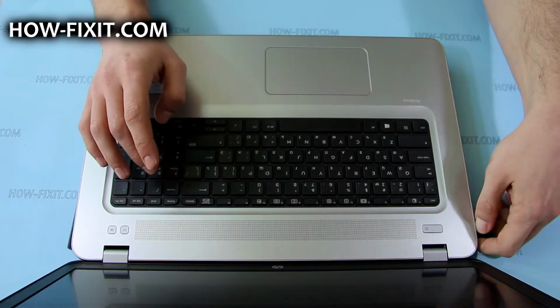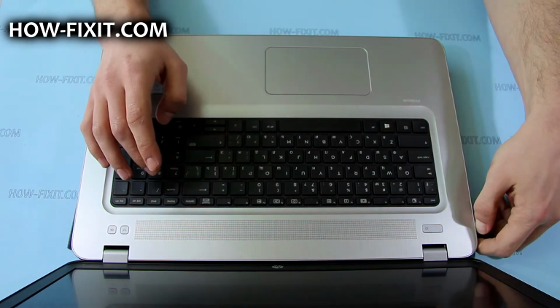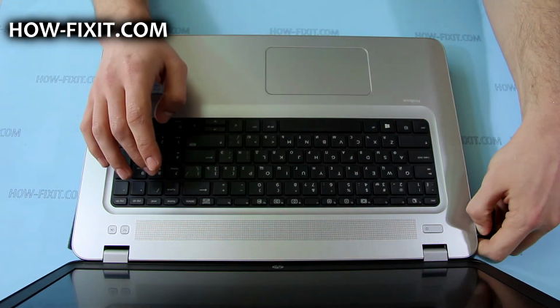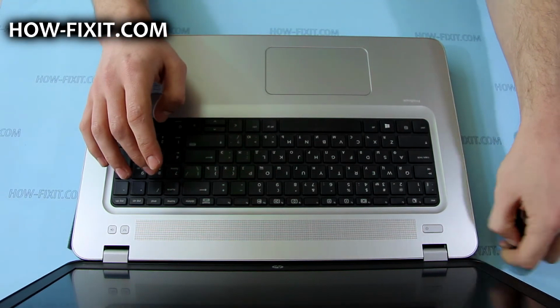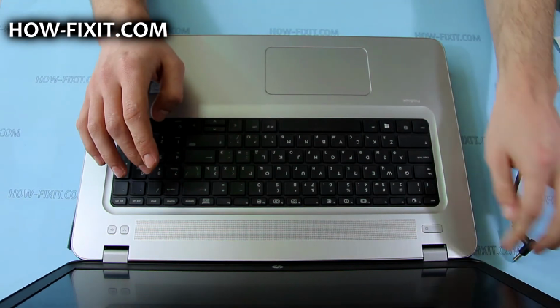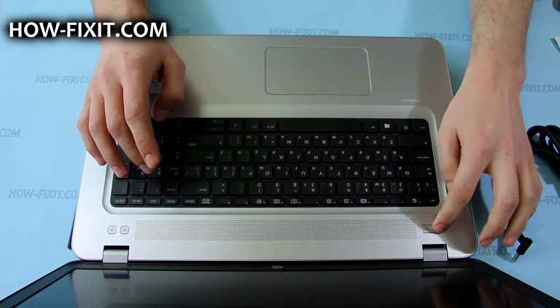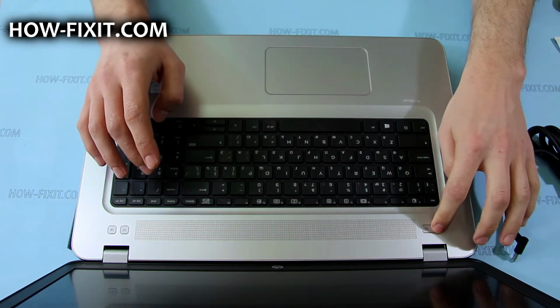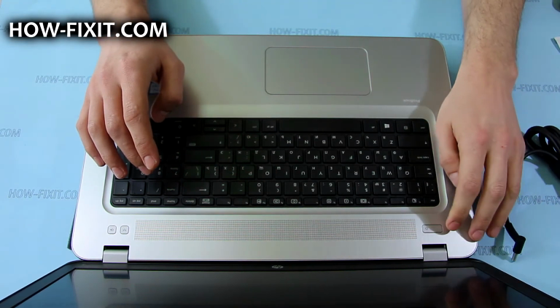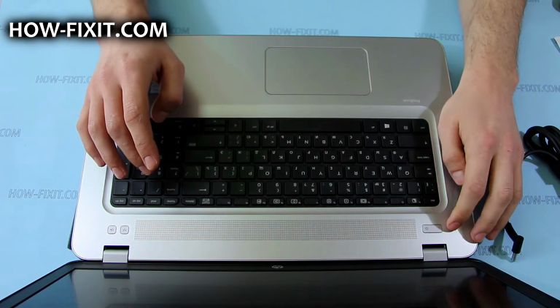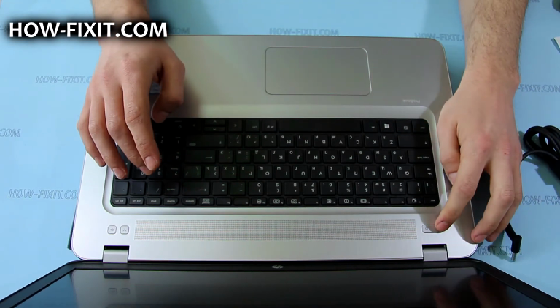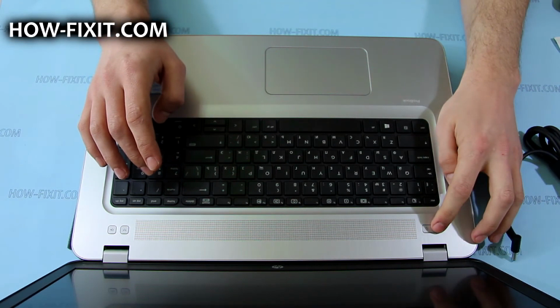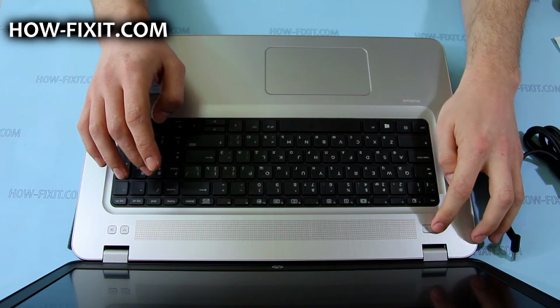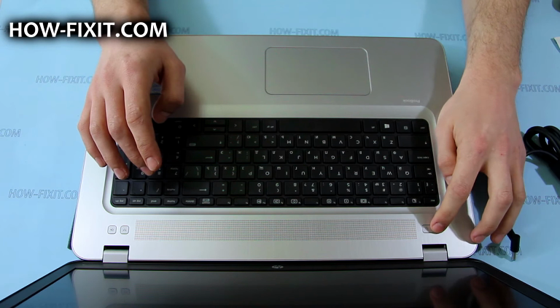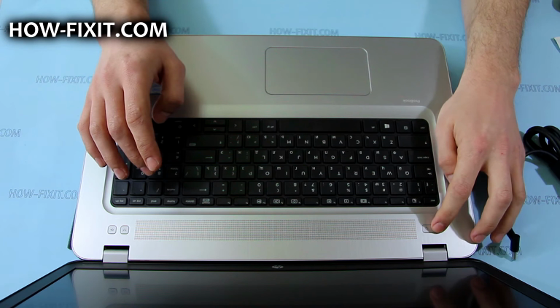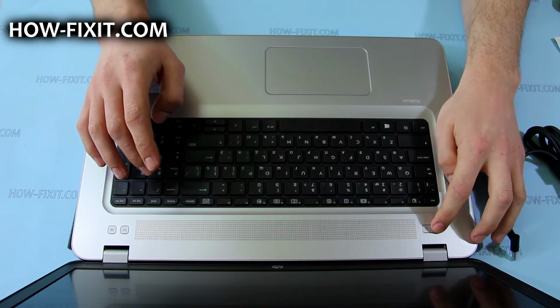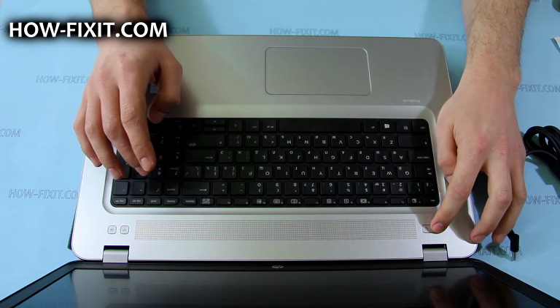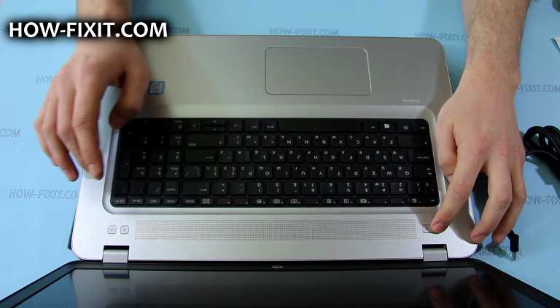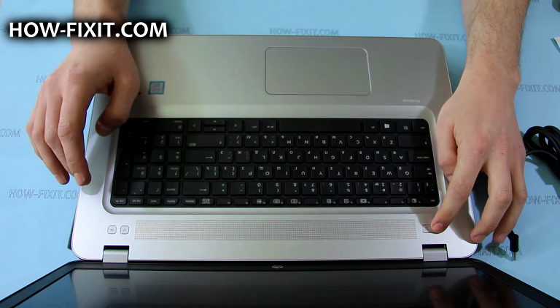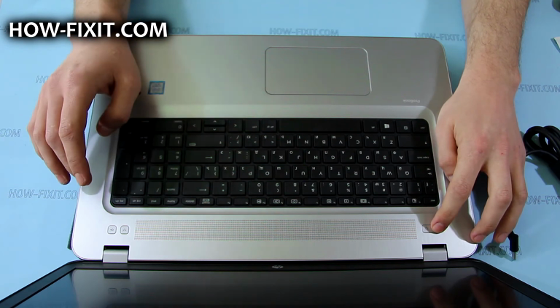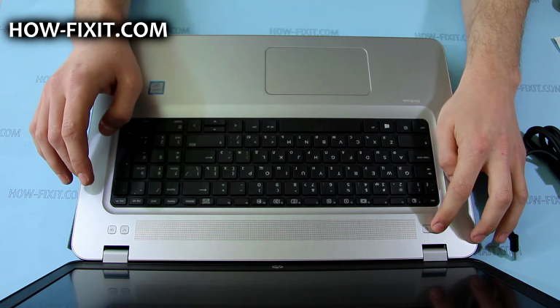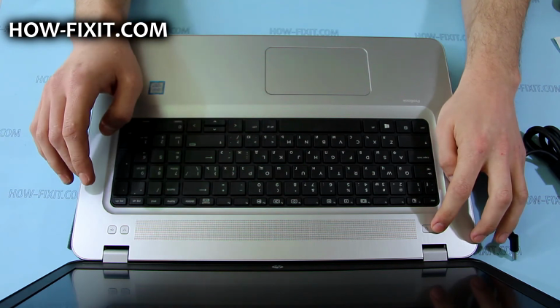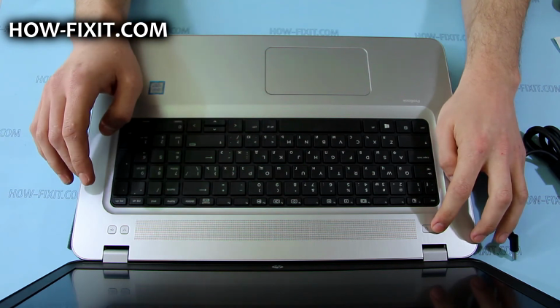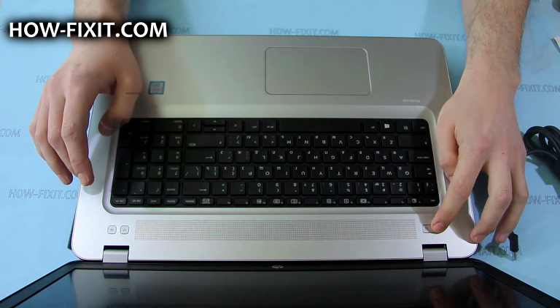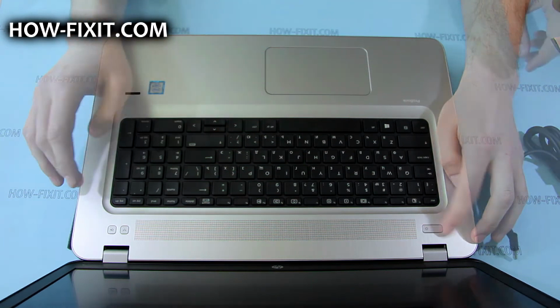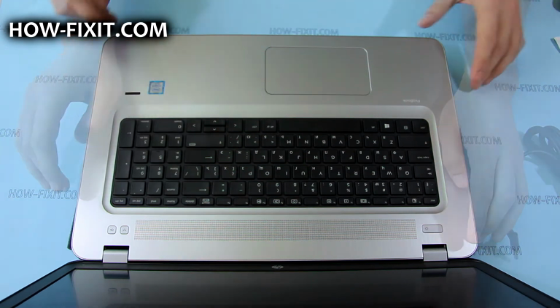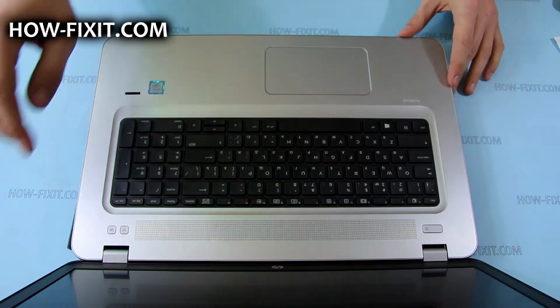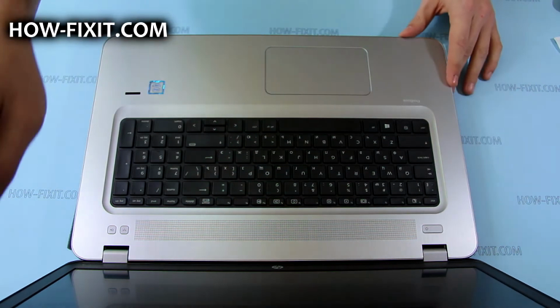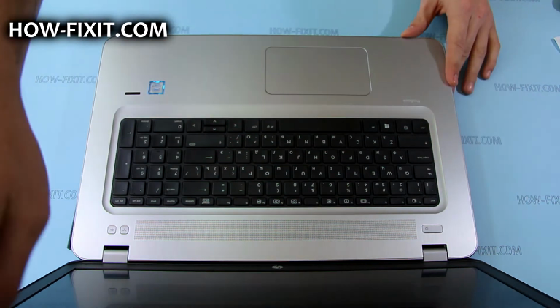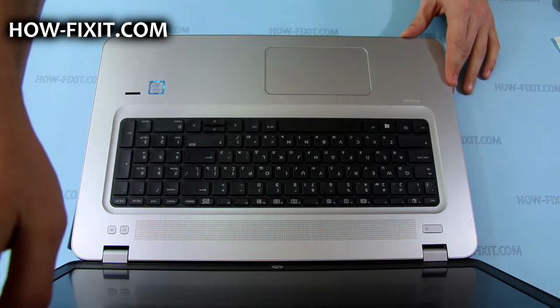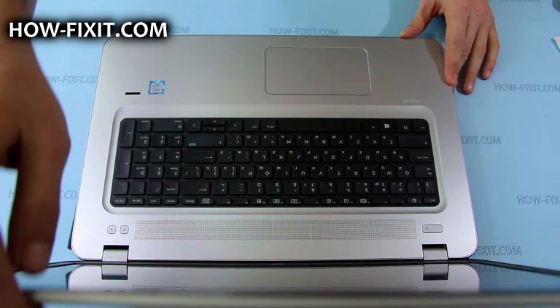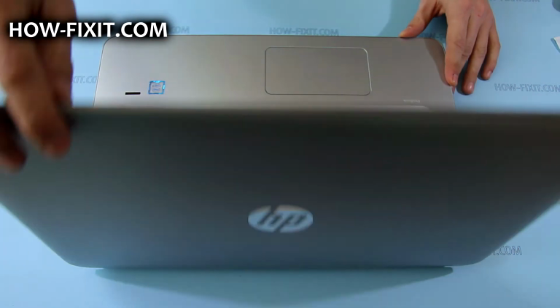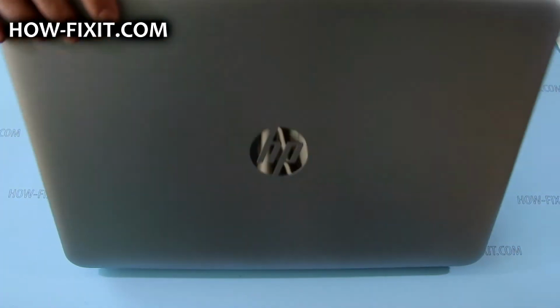After that, just remove the AC adapter connector. It's done — the laptop won't turn on without the AC adapter, so you can safely disassemble it.